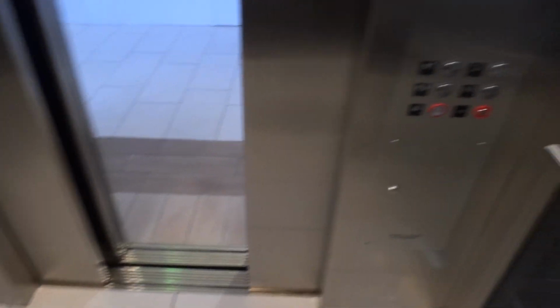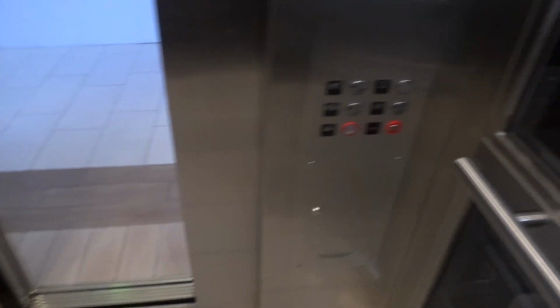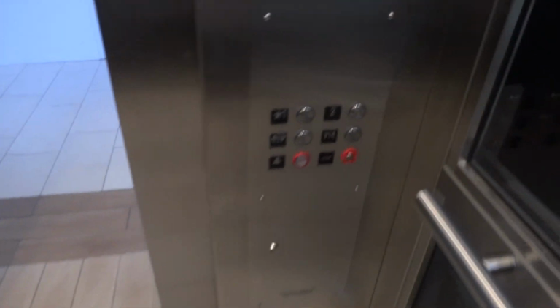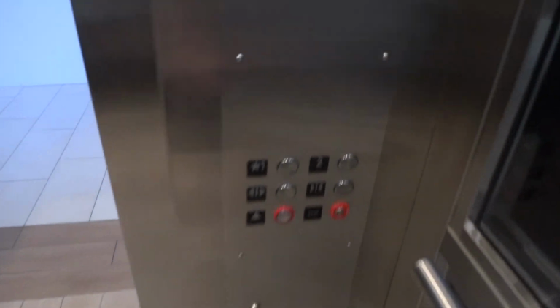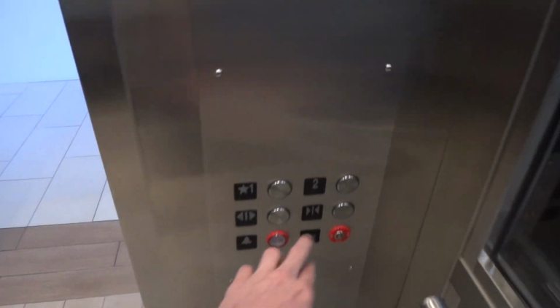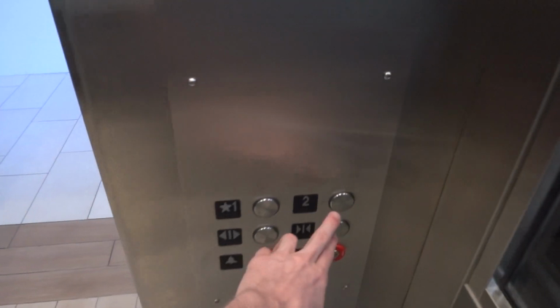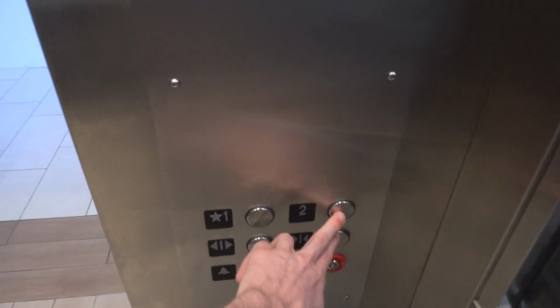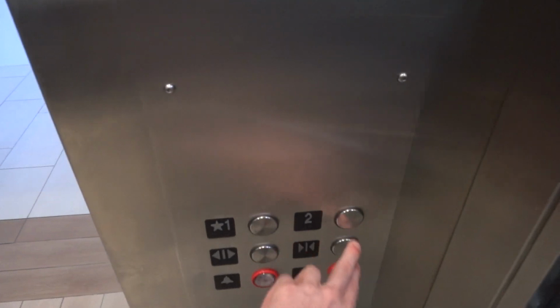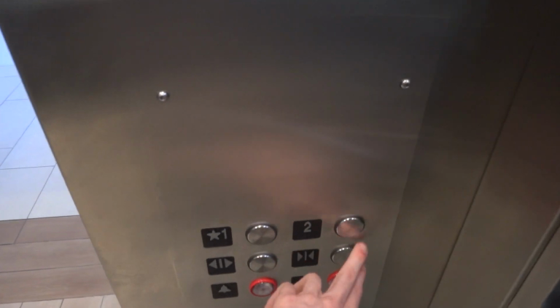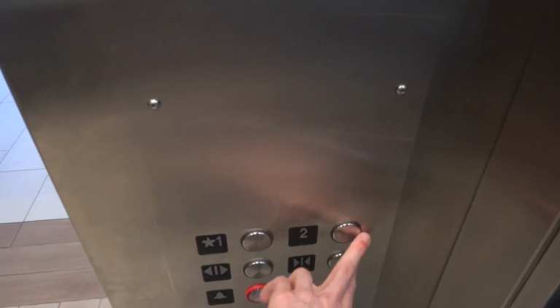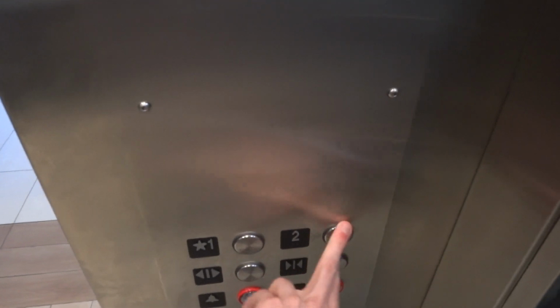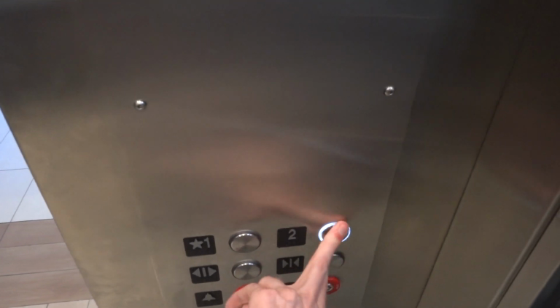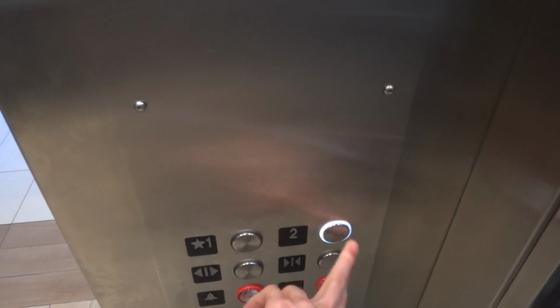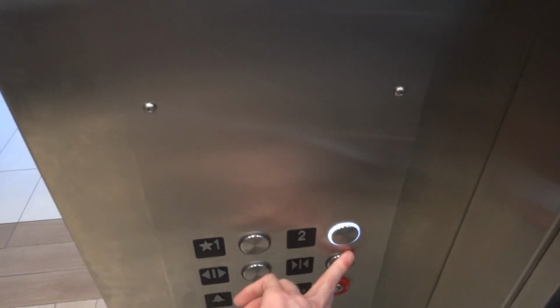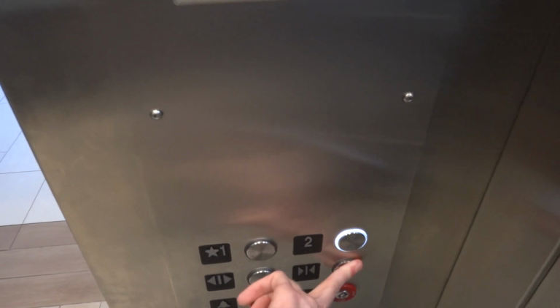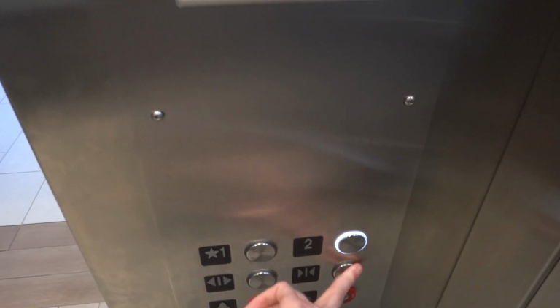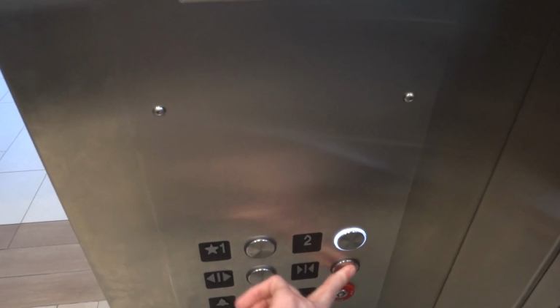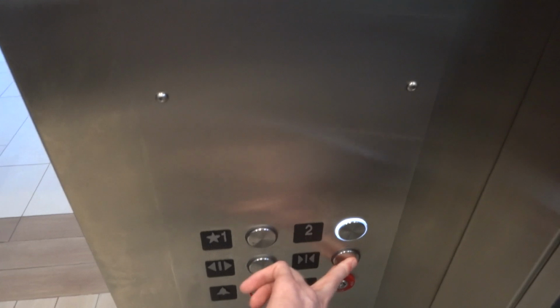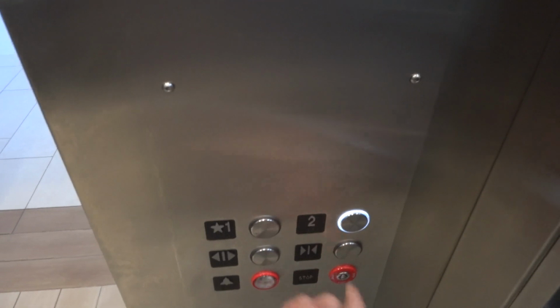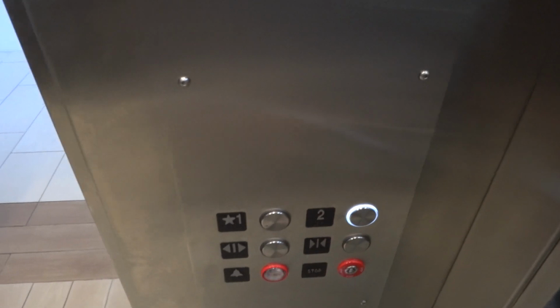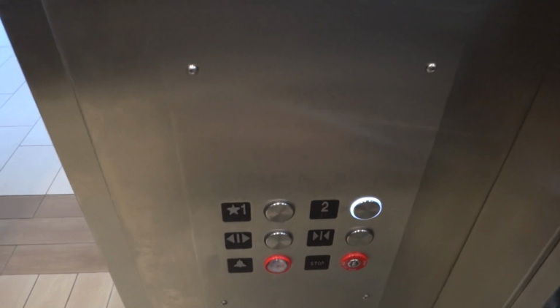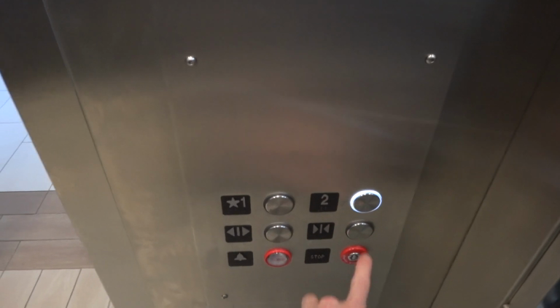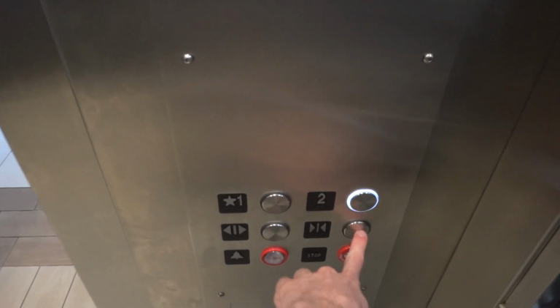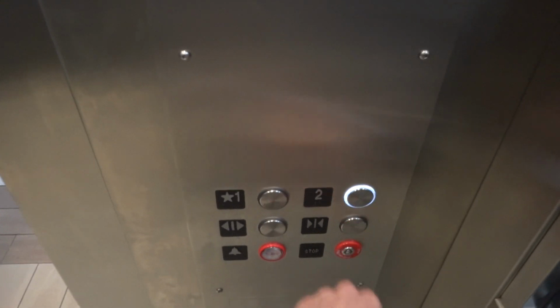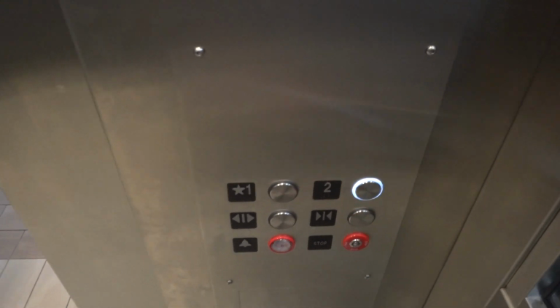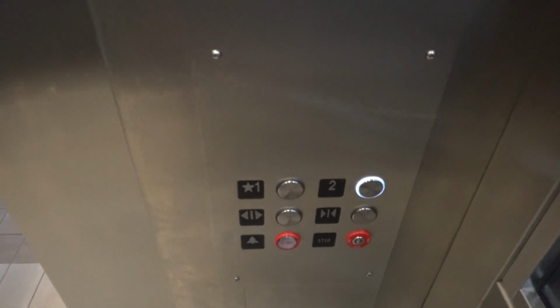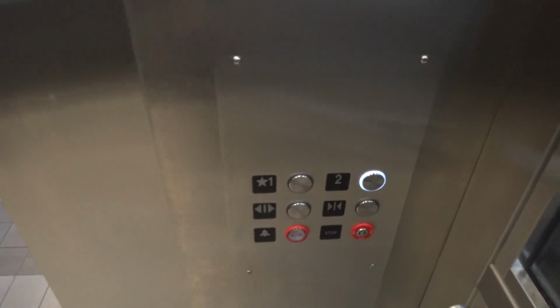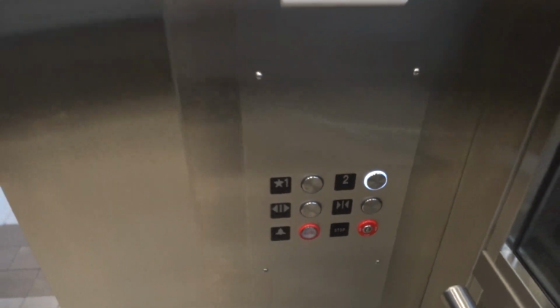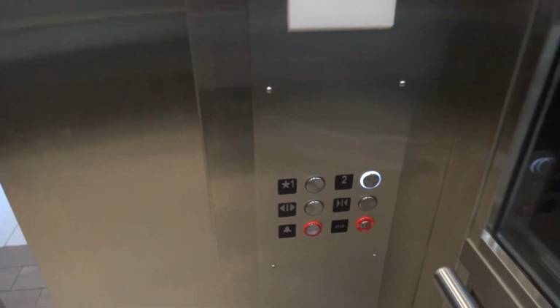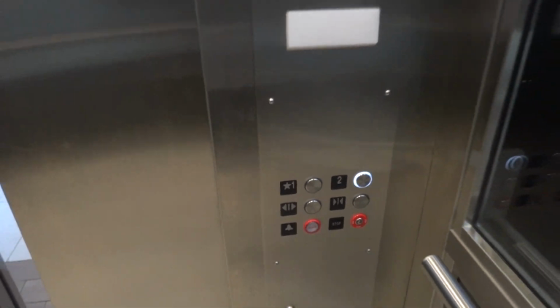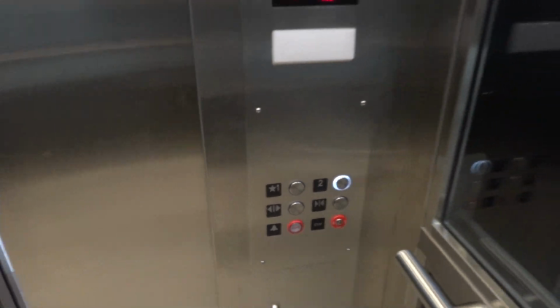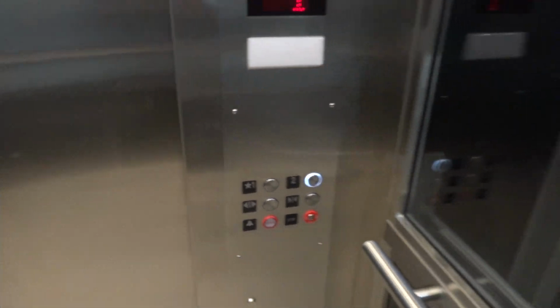All right, we'll go back up and listen to the motor again. Door close works too.